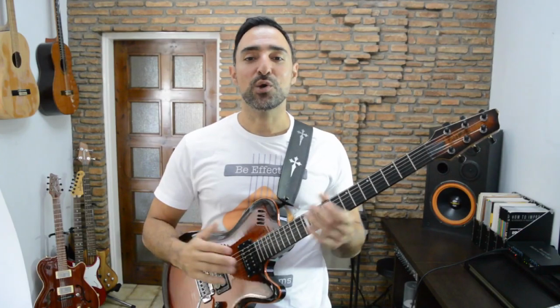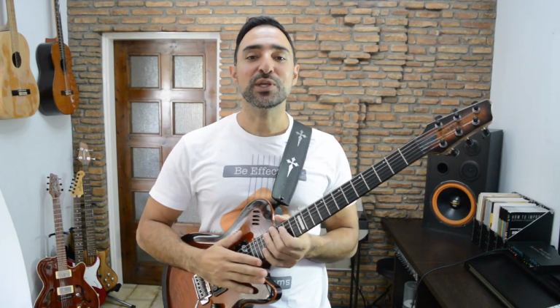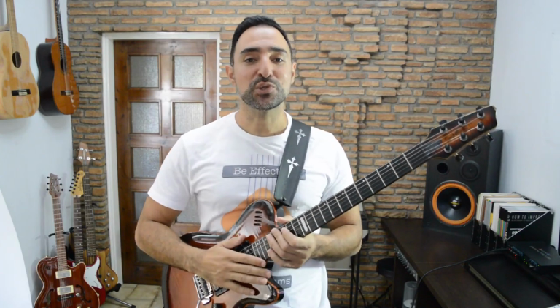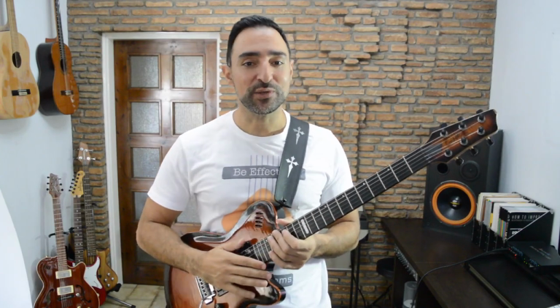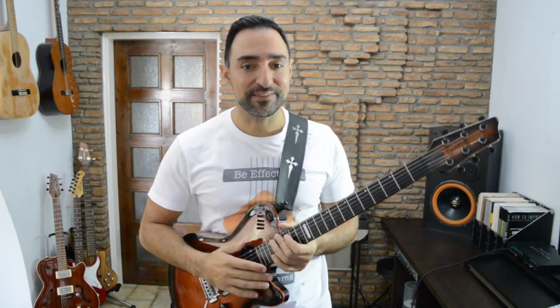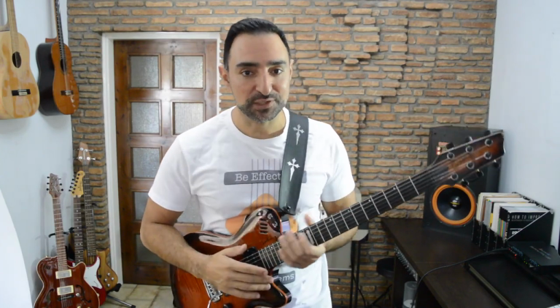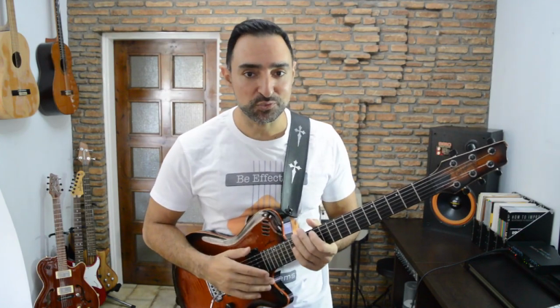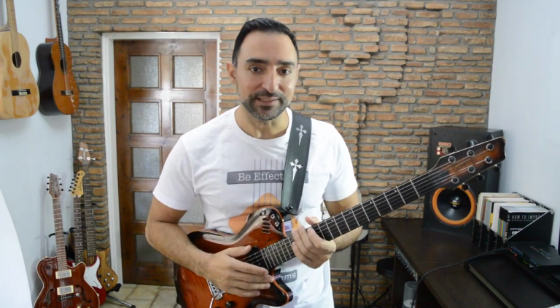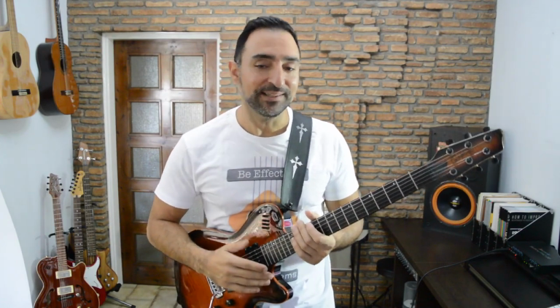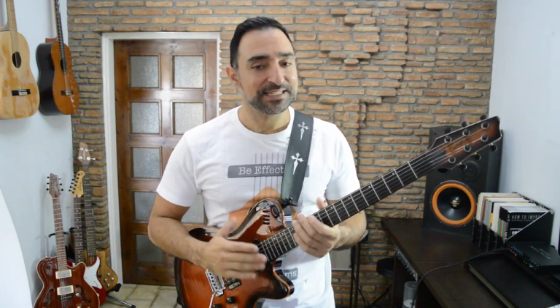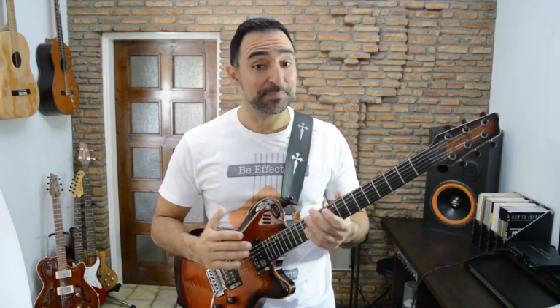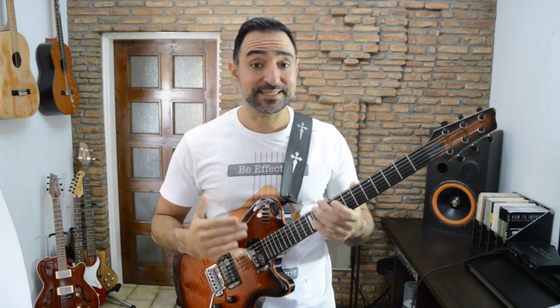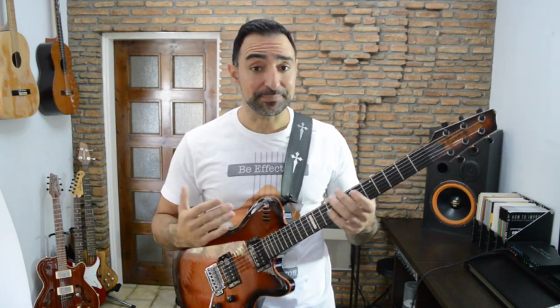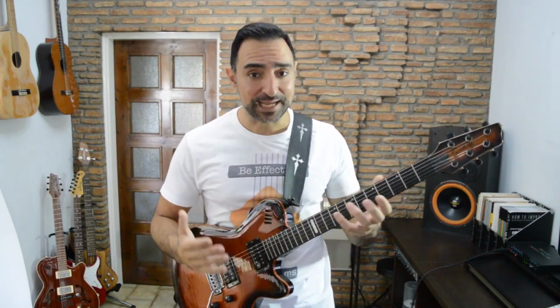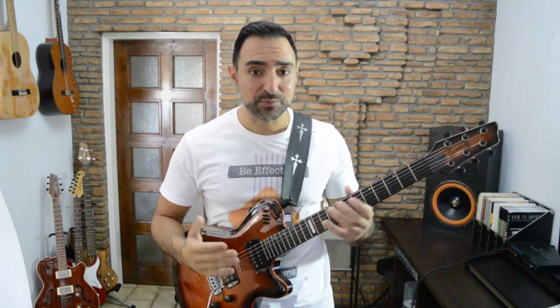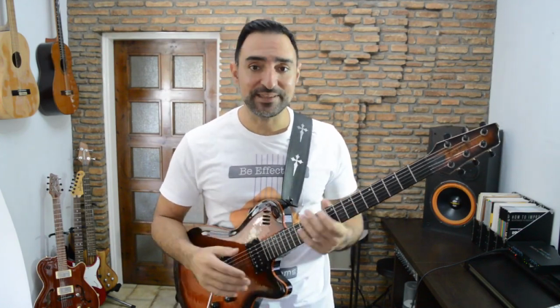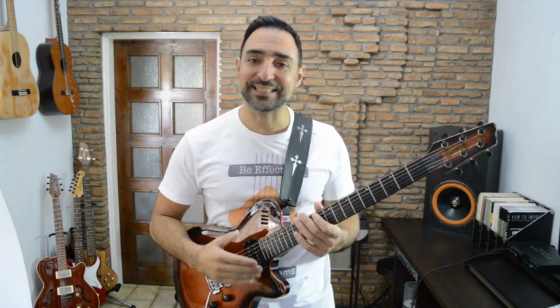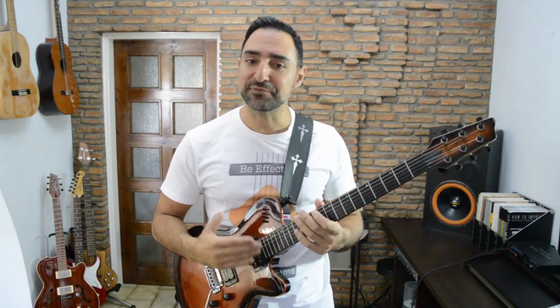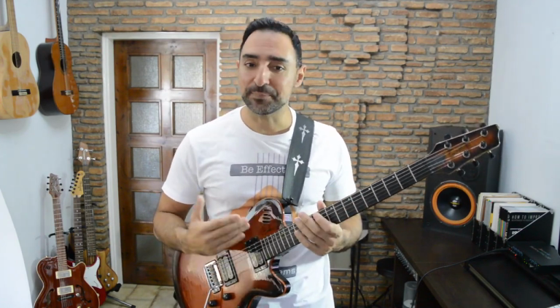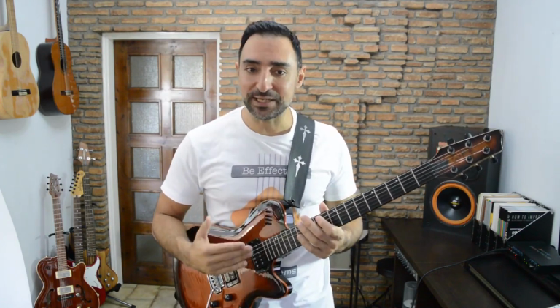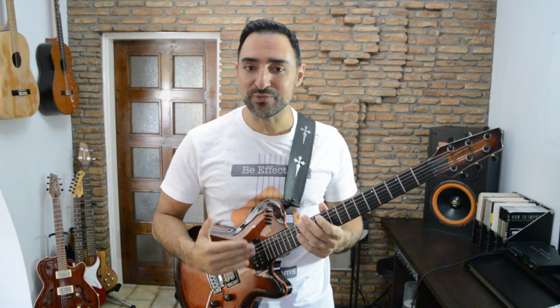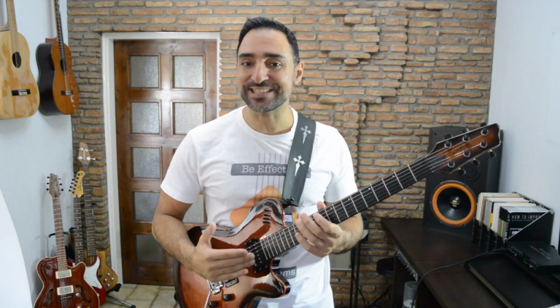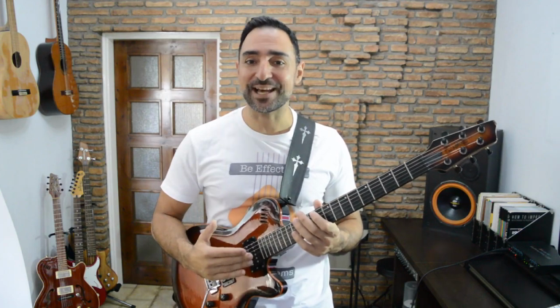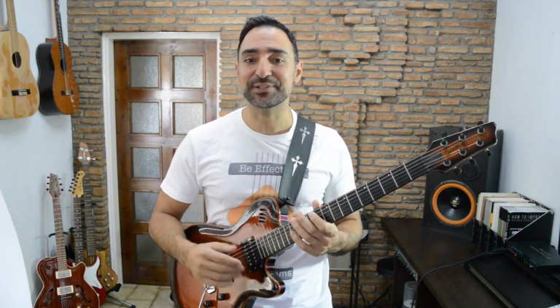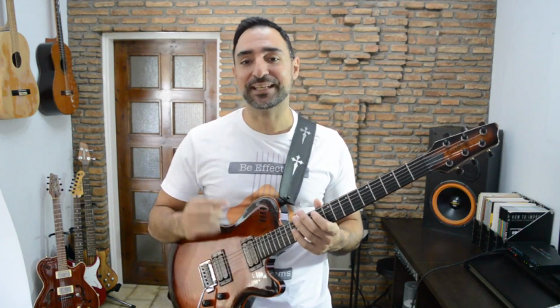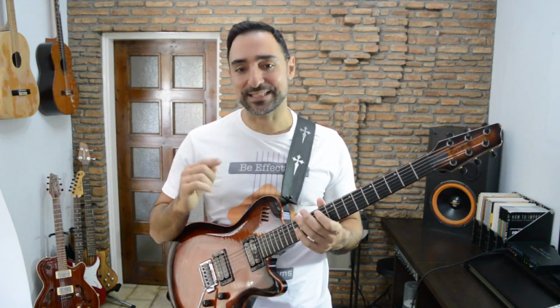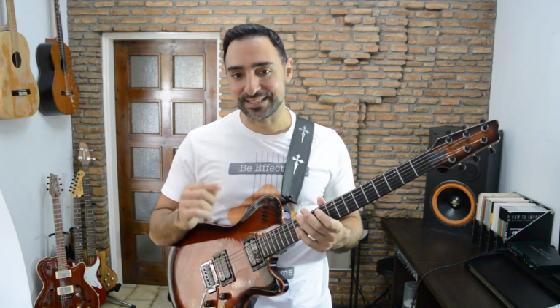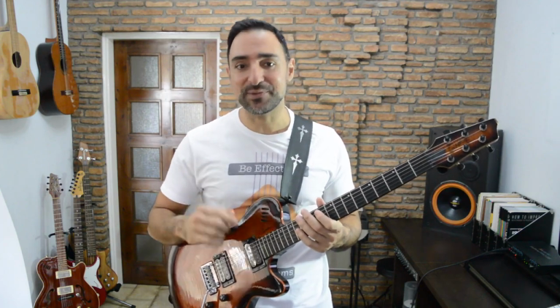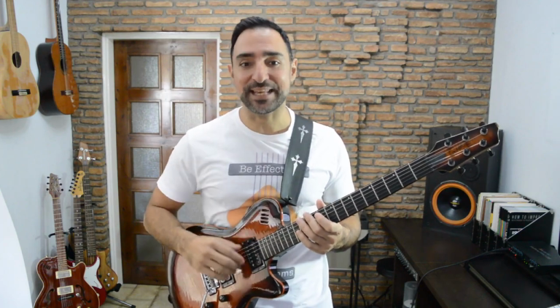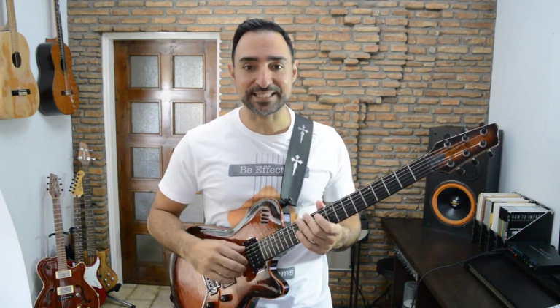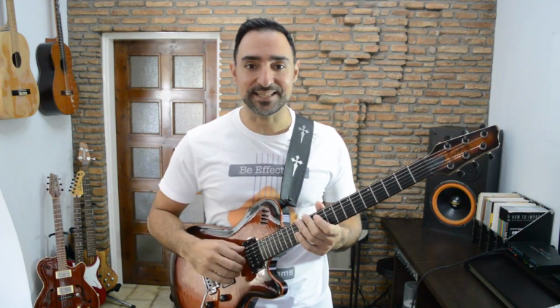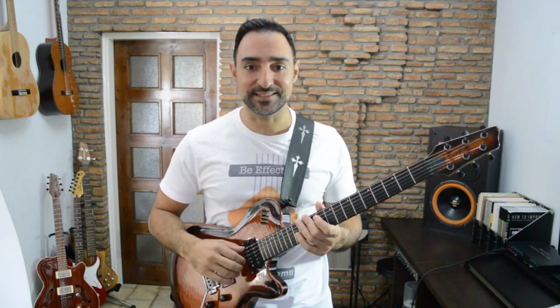Okay, I hope you enjoyed this drill. Spend some time with it, get familiar with the sound, and I'll see you in the next lesson.